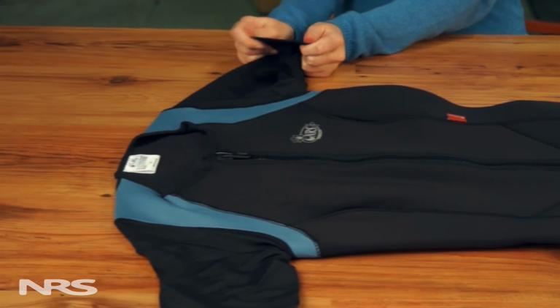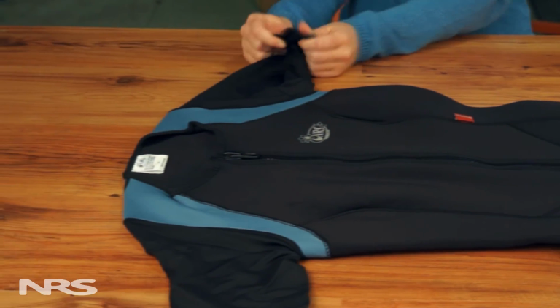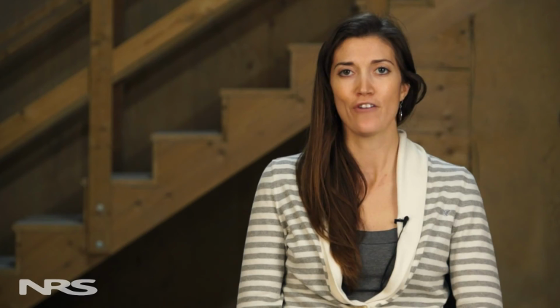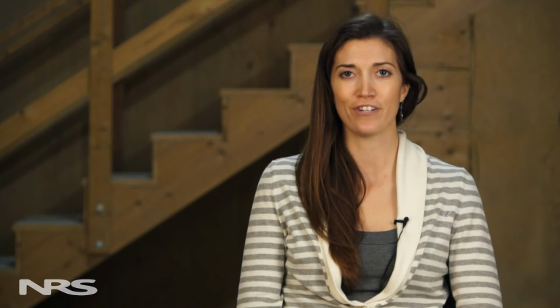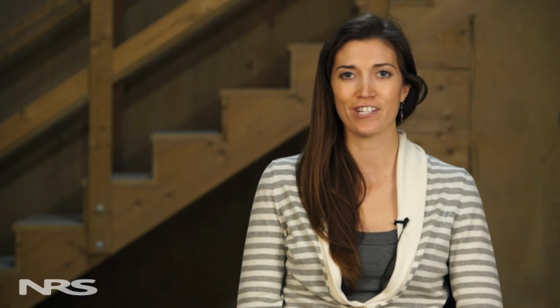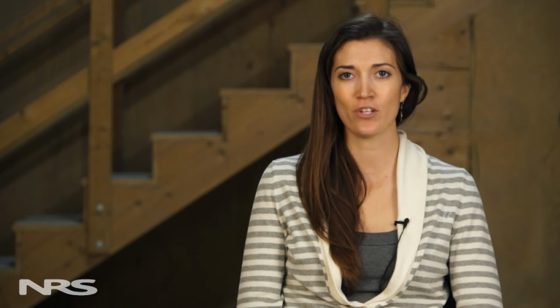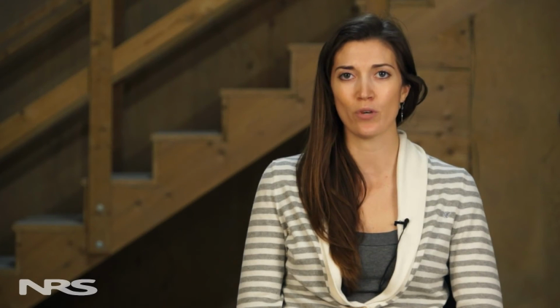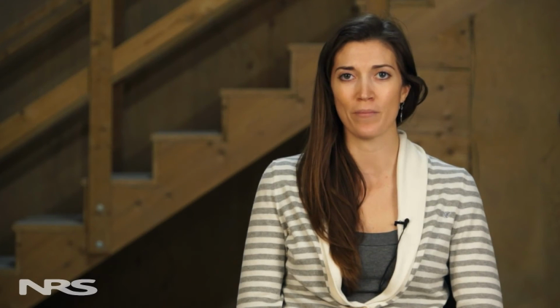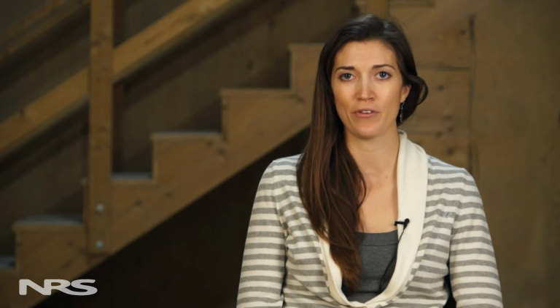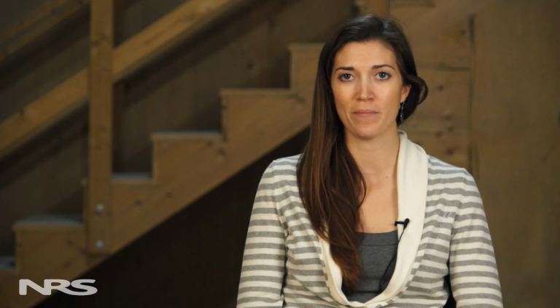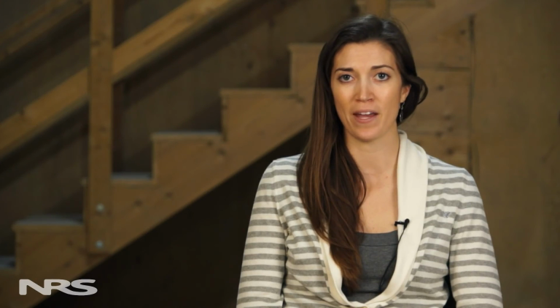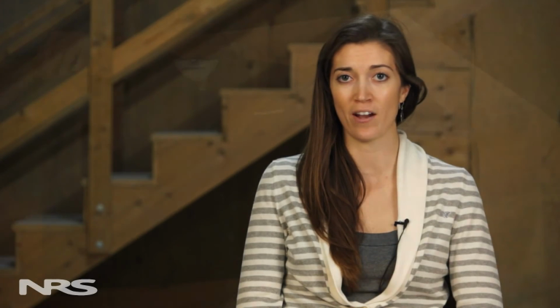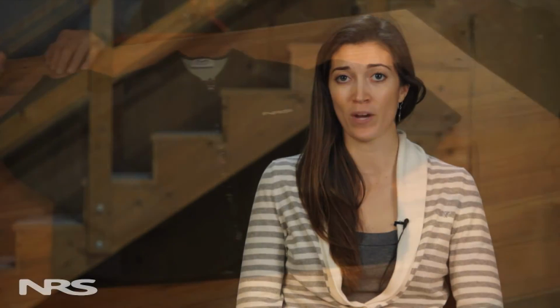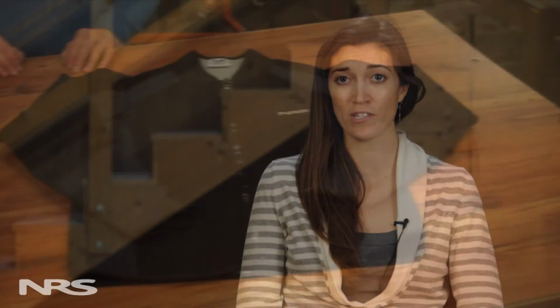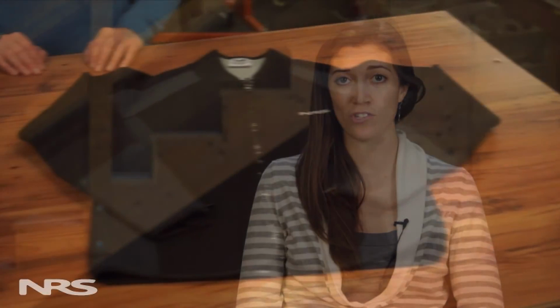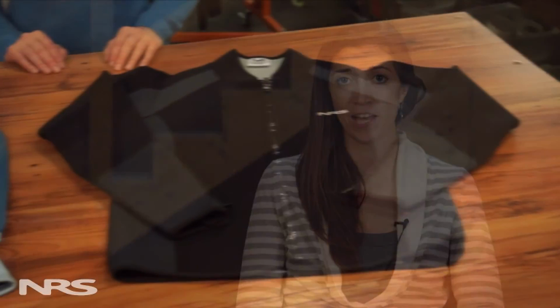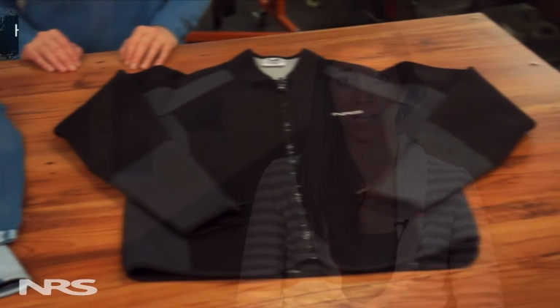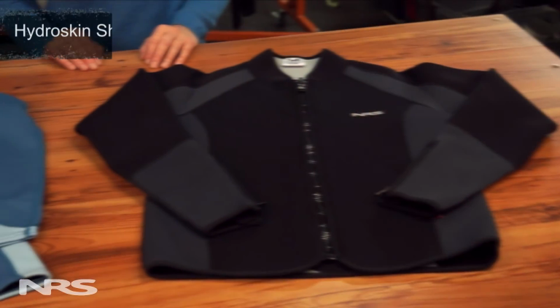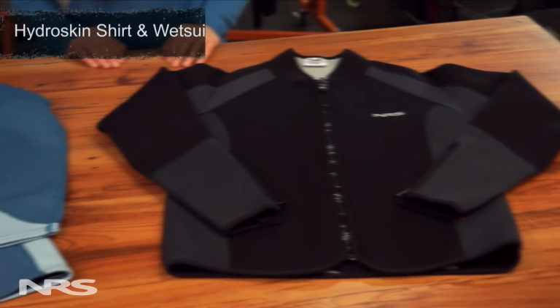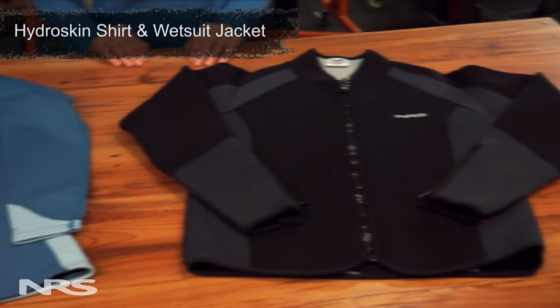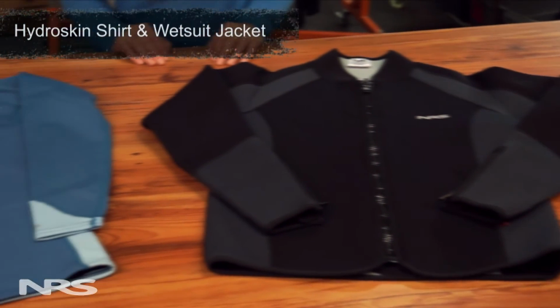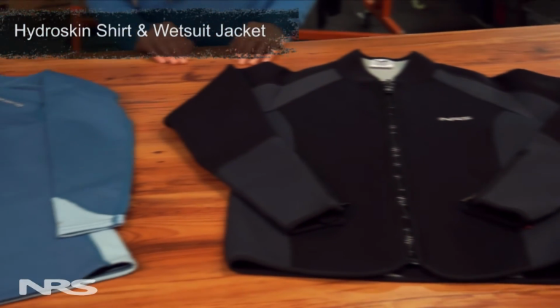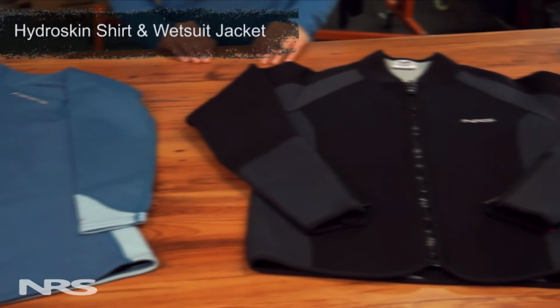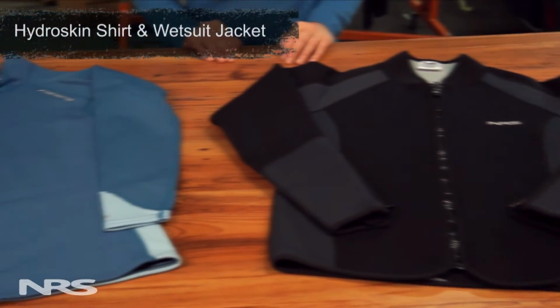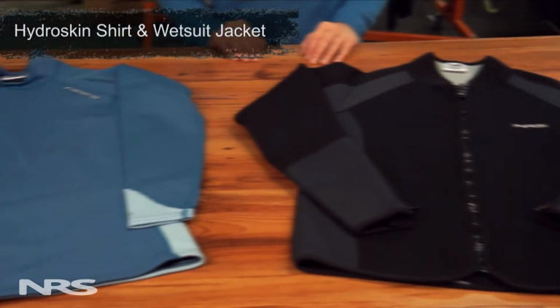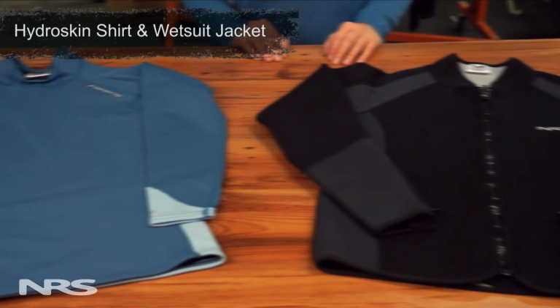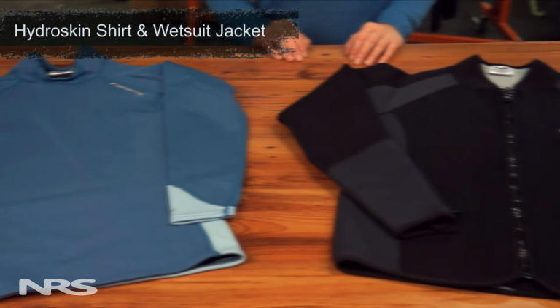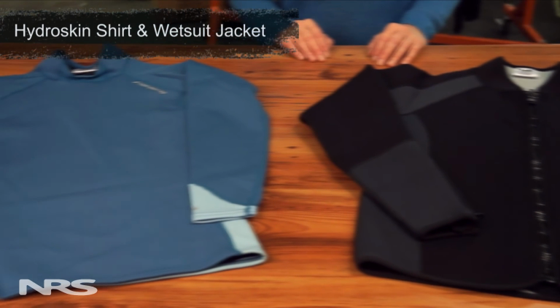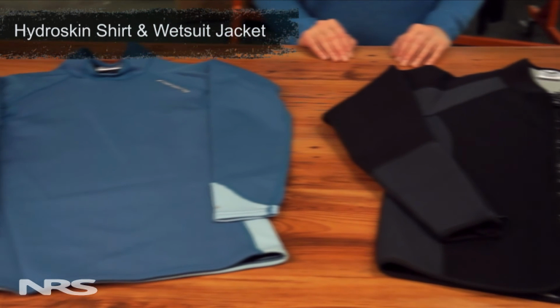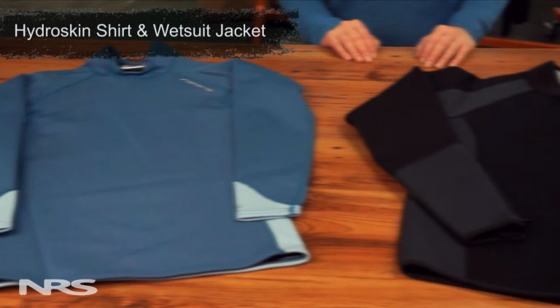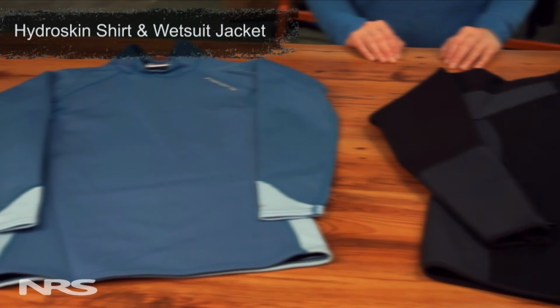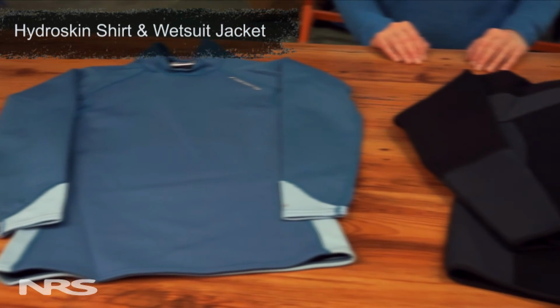For additional warmth, you can pair a wetsuit jacket or HydraSkin top with any of our women's wetsuits.